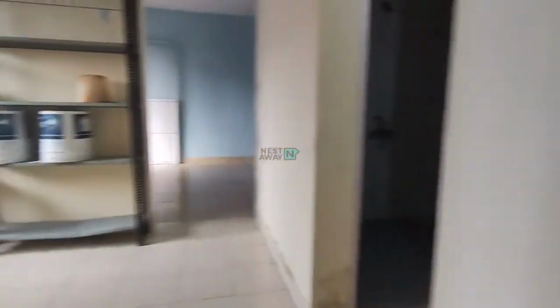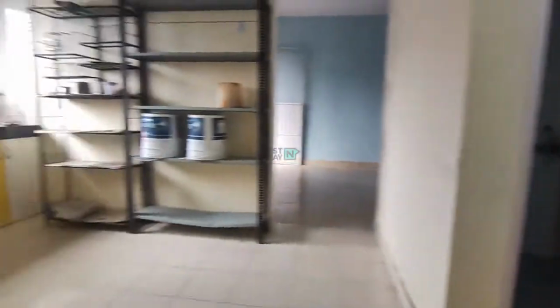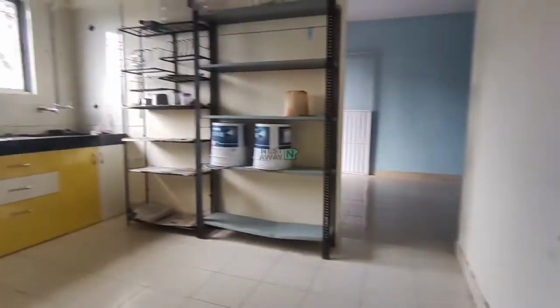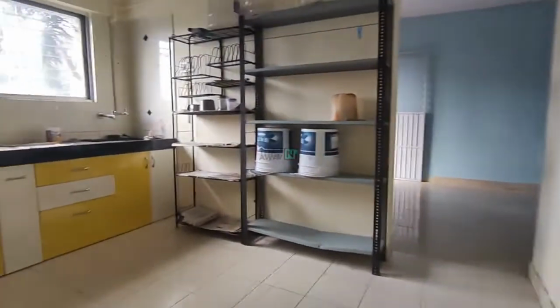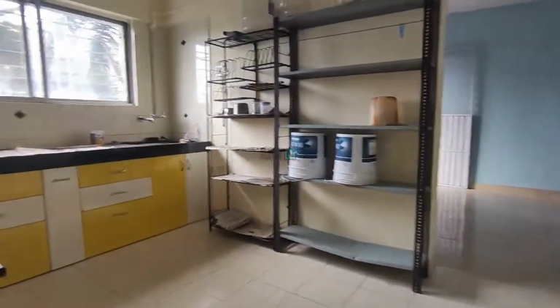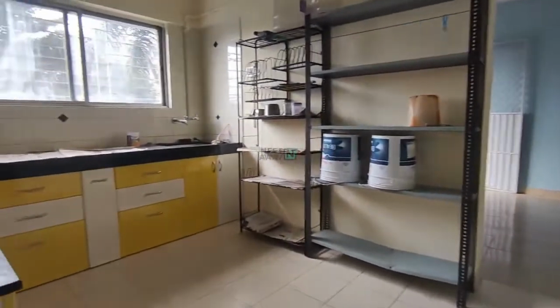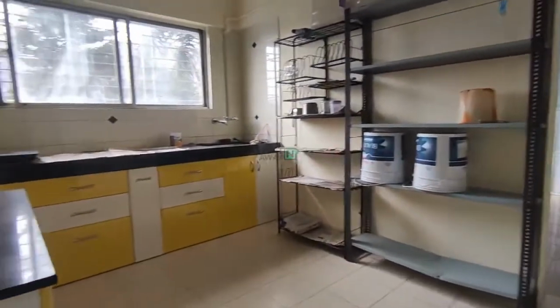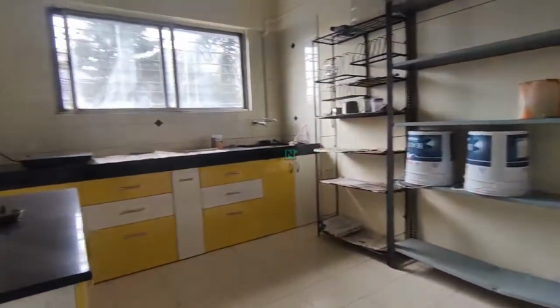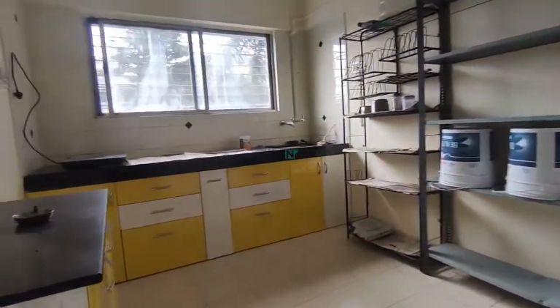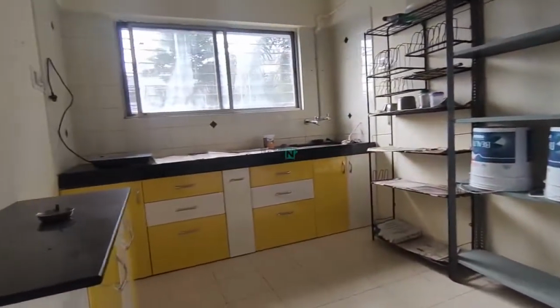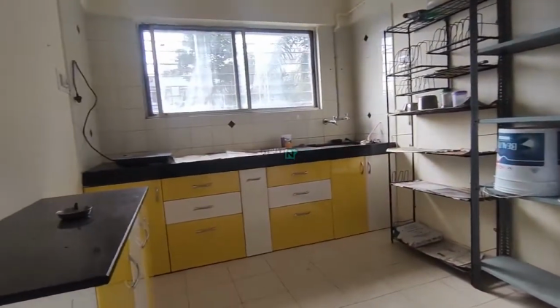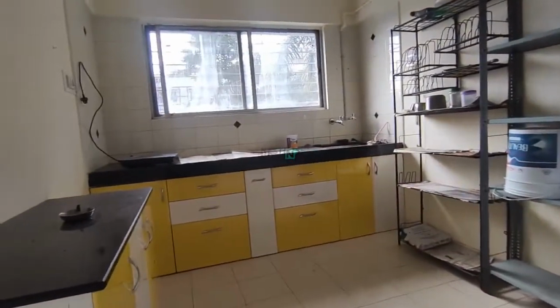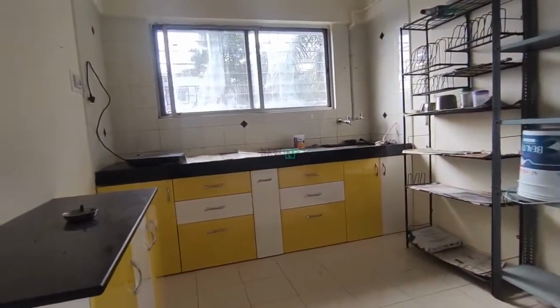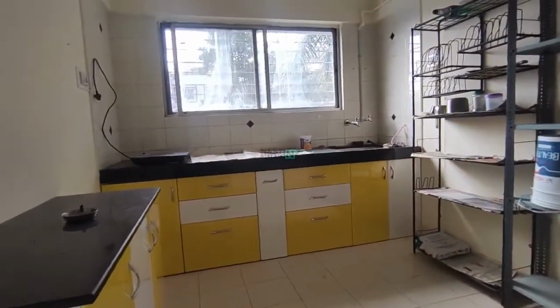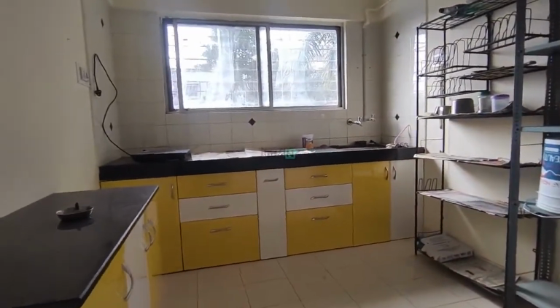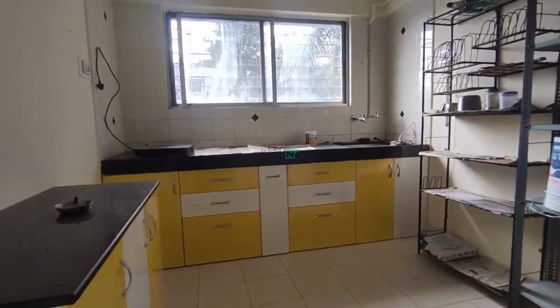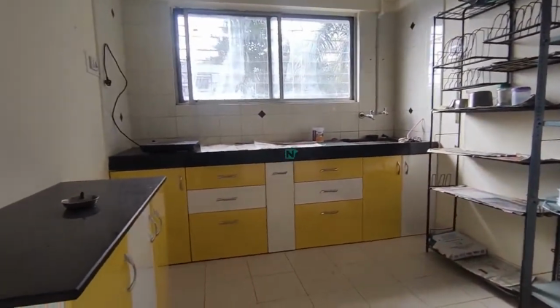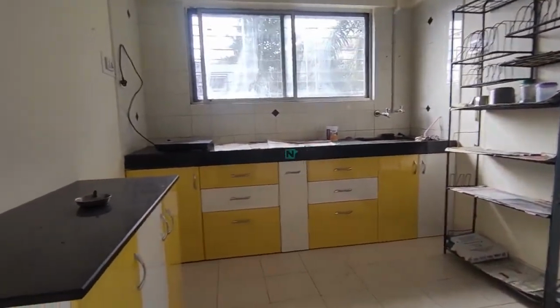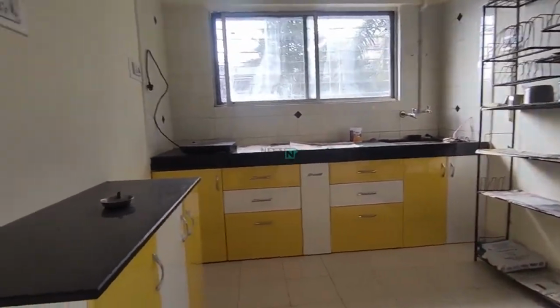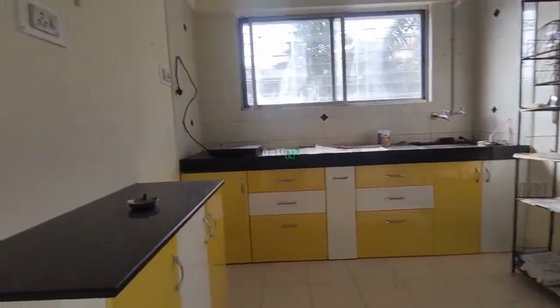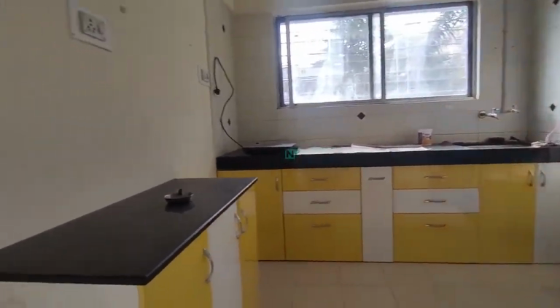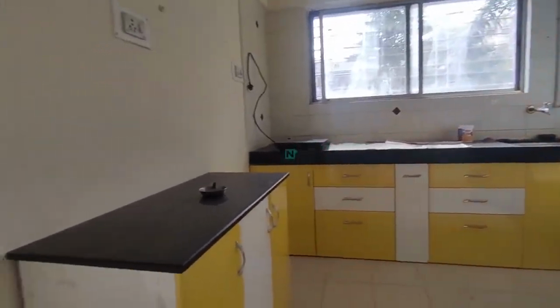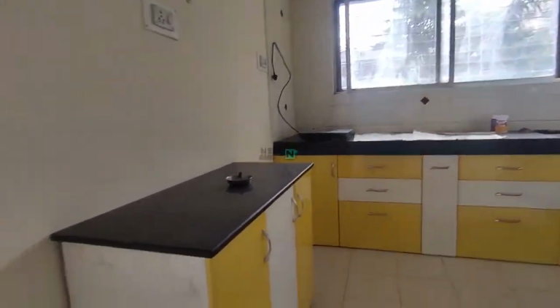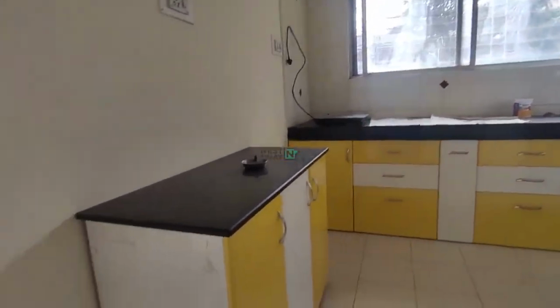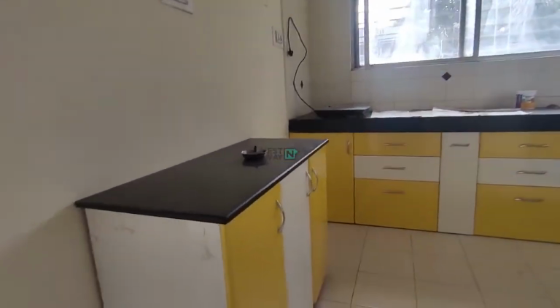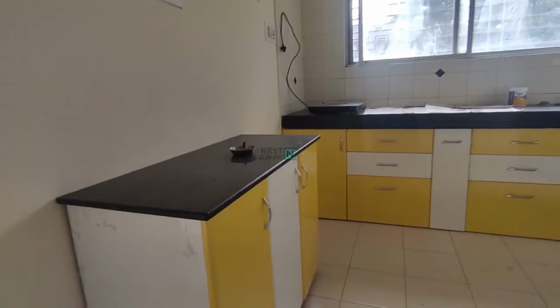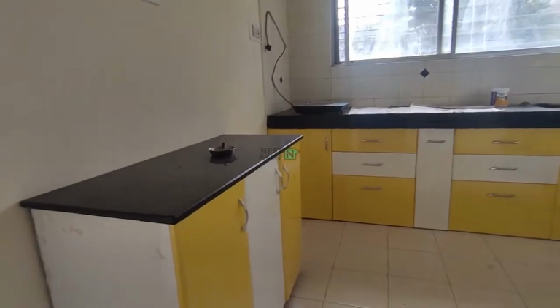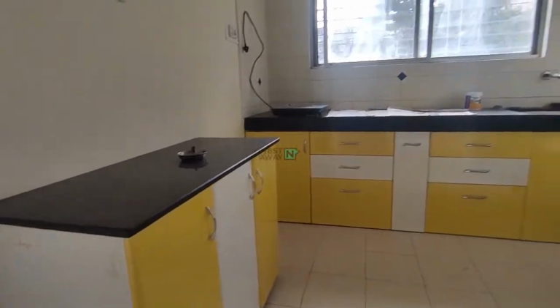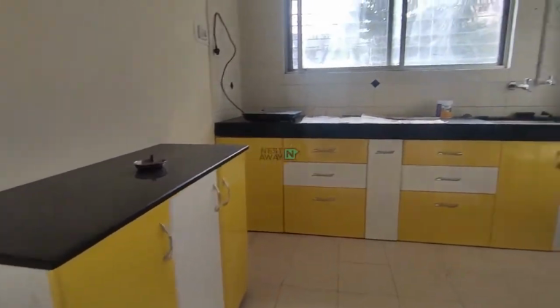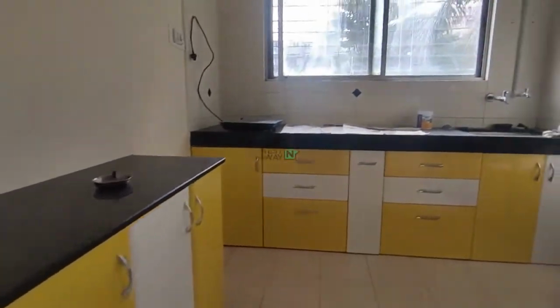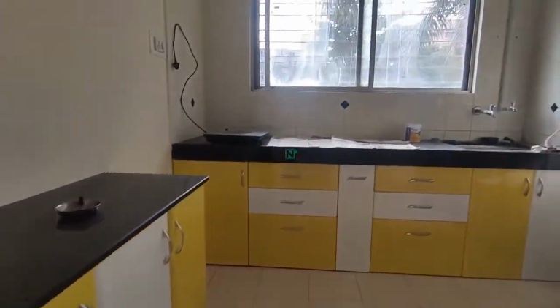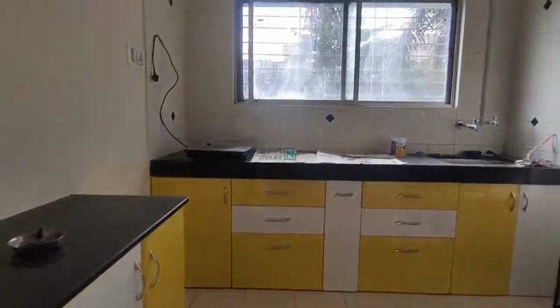This is the kitchen area — fully furnished. It comes with all the basic fittings and furnishings.